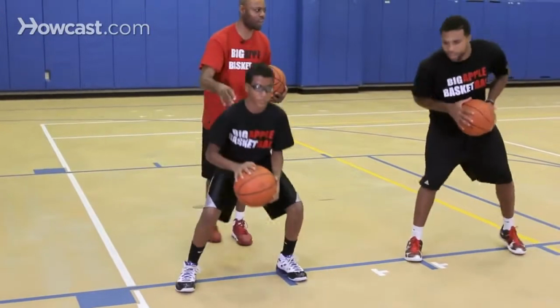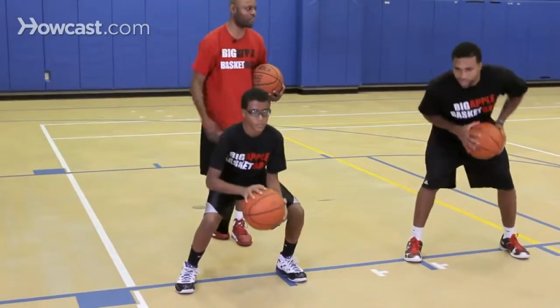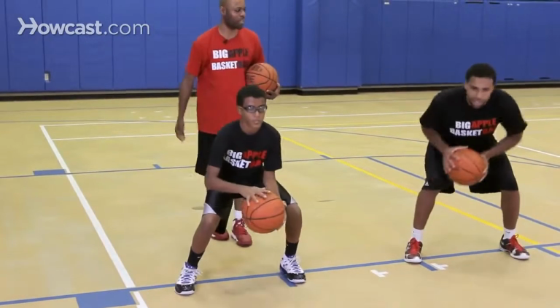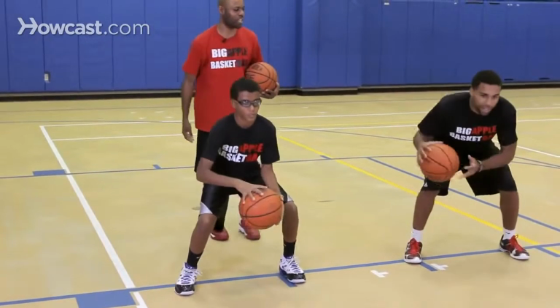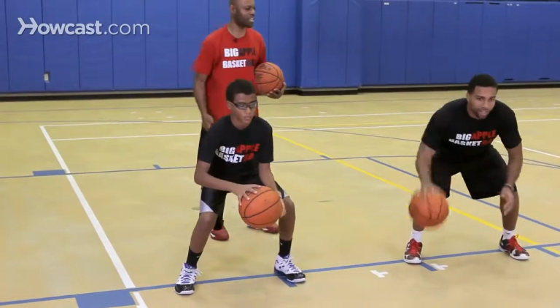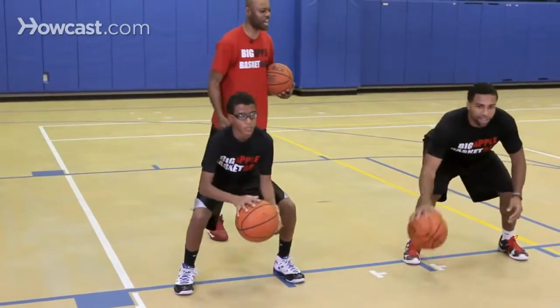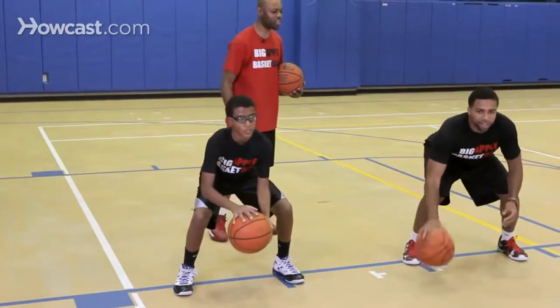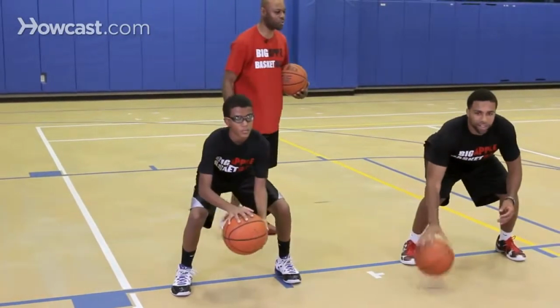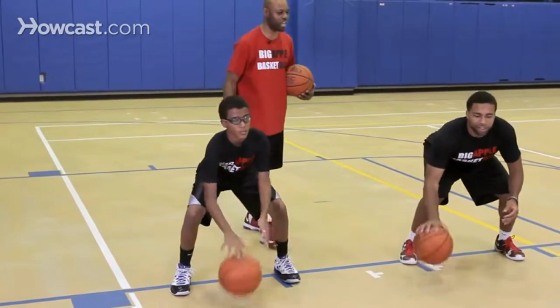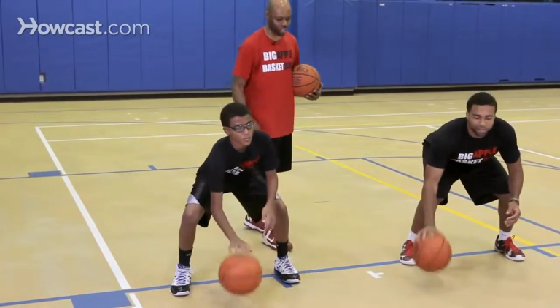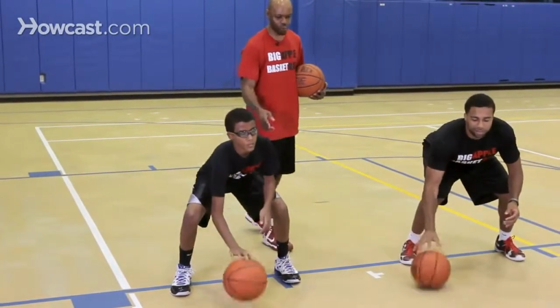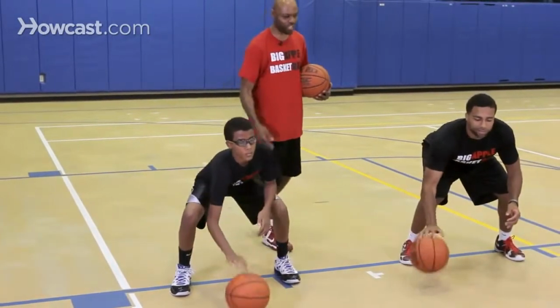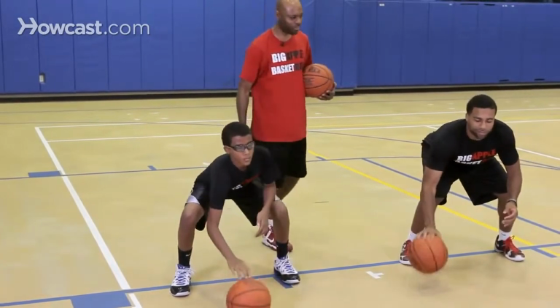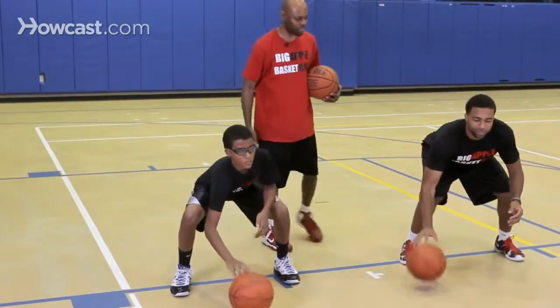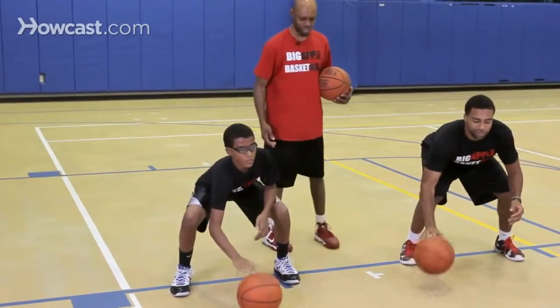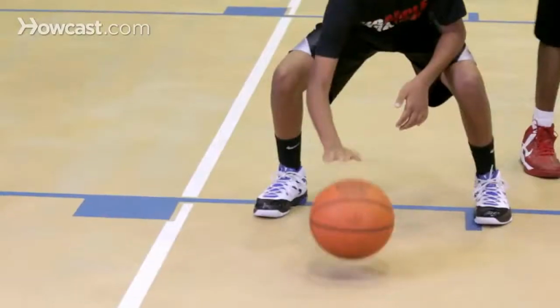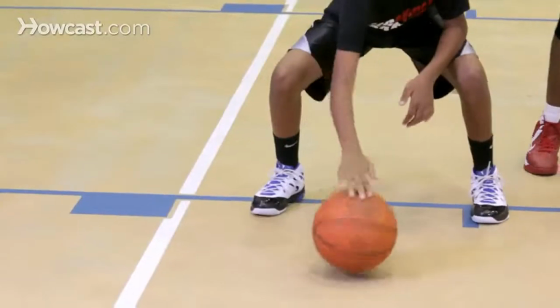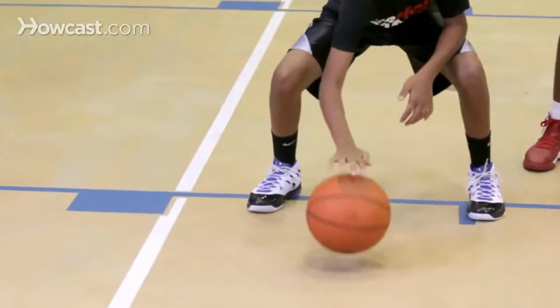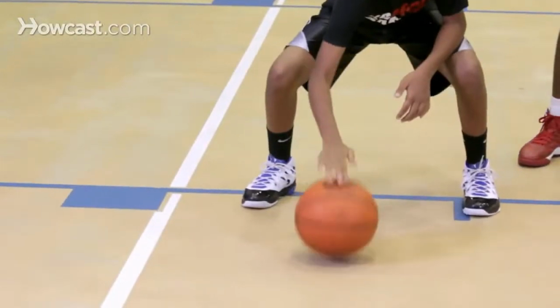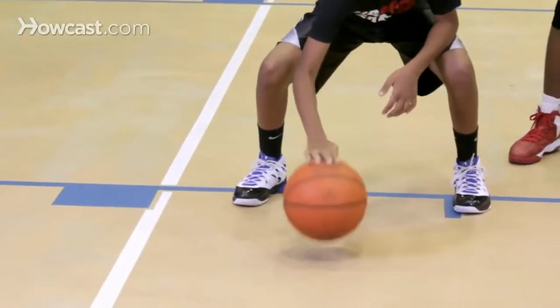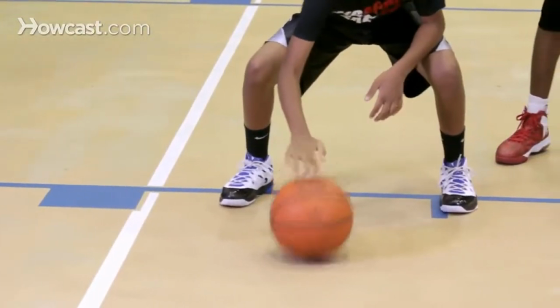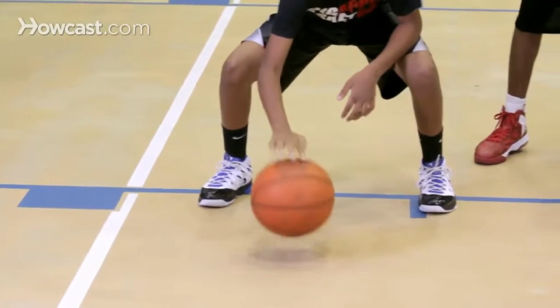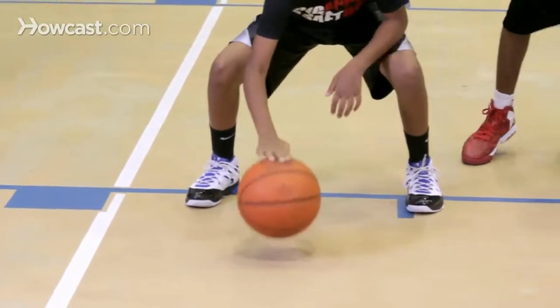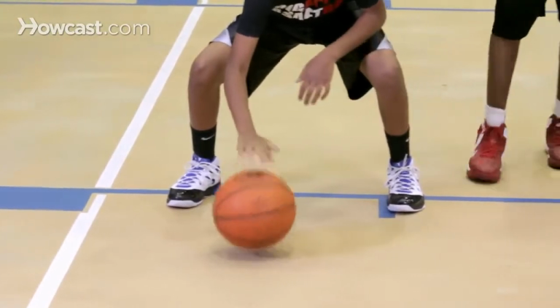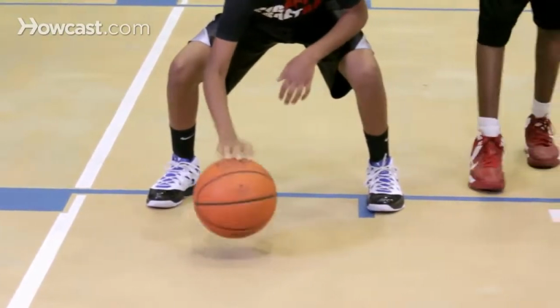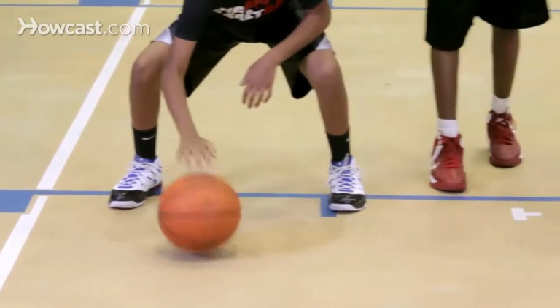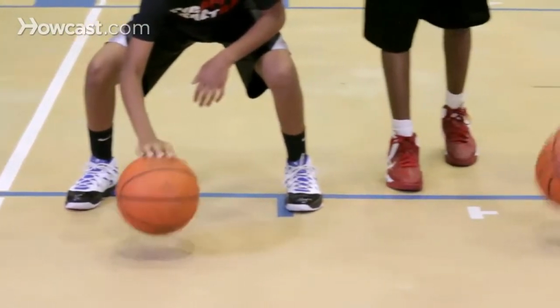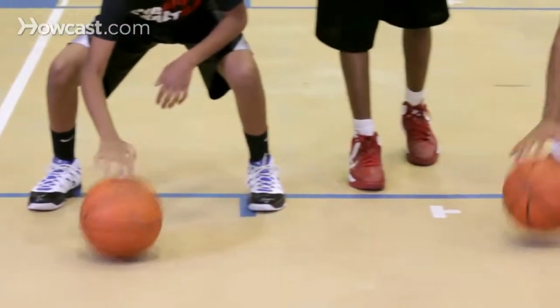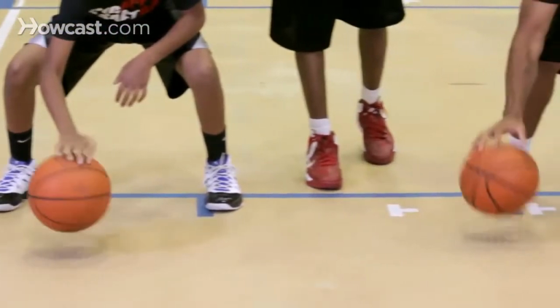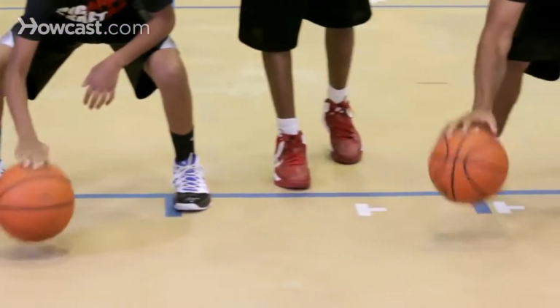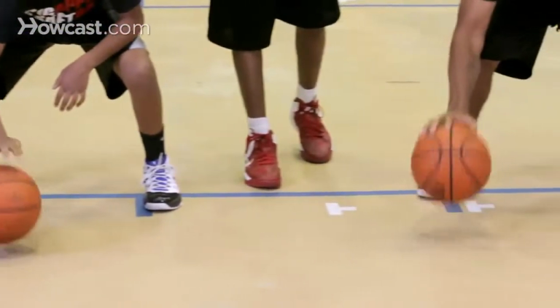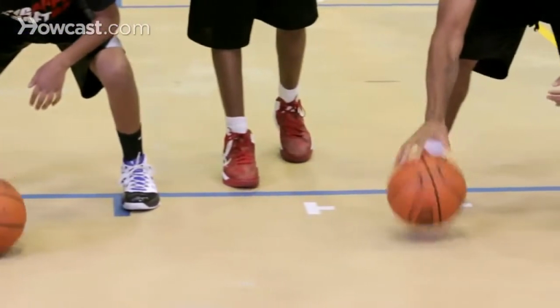Now we'll have them bend their knees, eyes closed, nice and low on the fingertips. See how they're doing a very good job handling the ball in one spot.